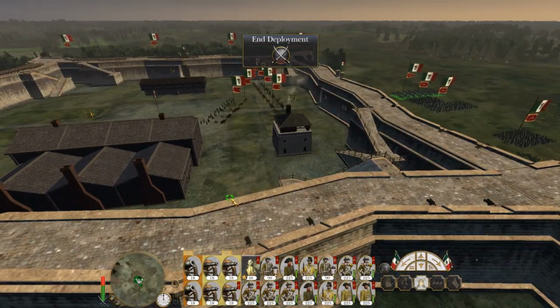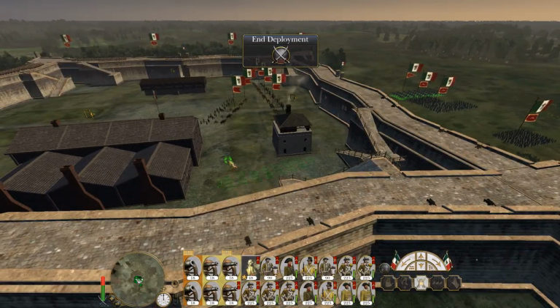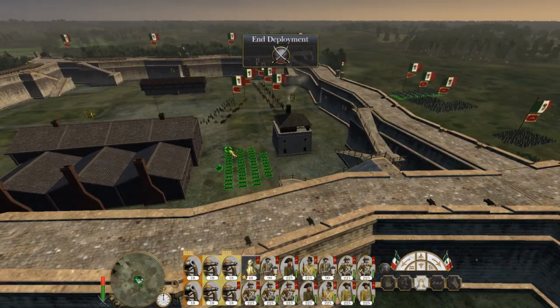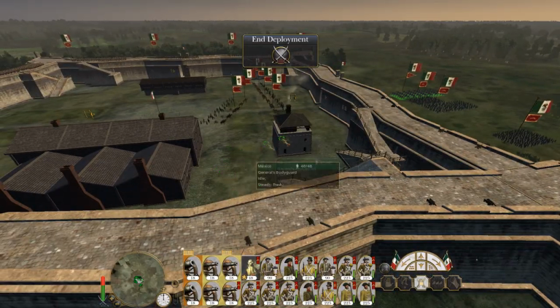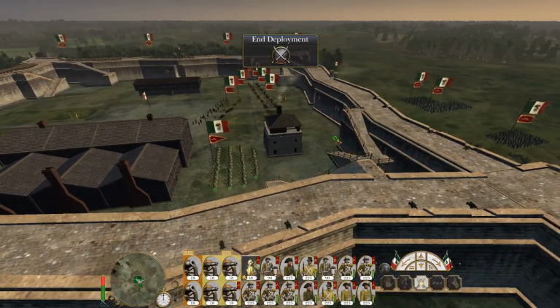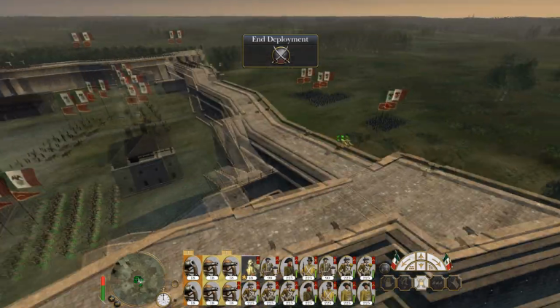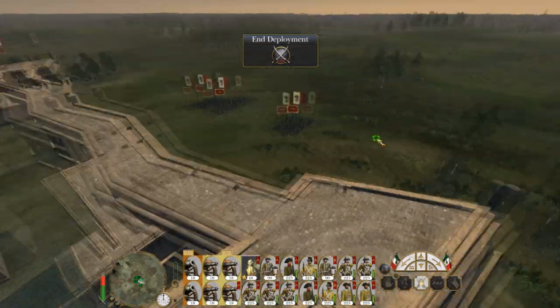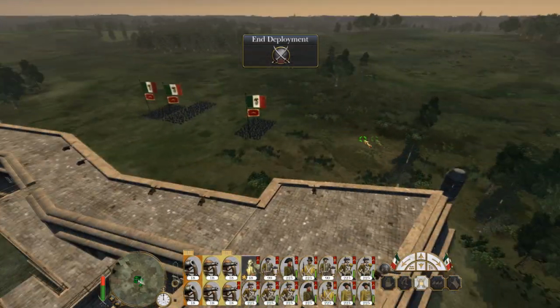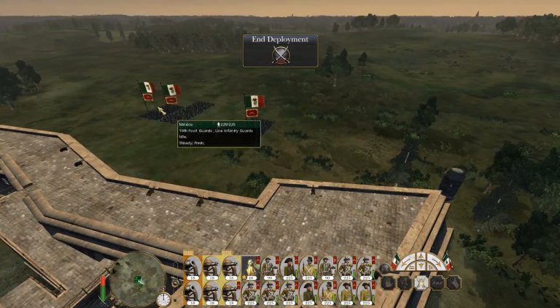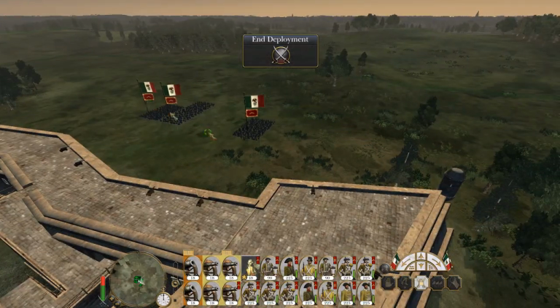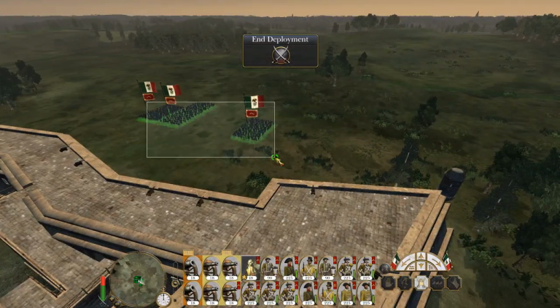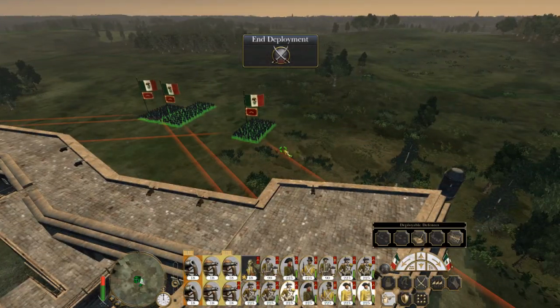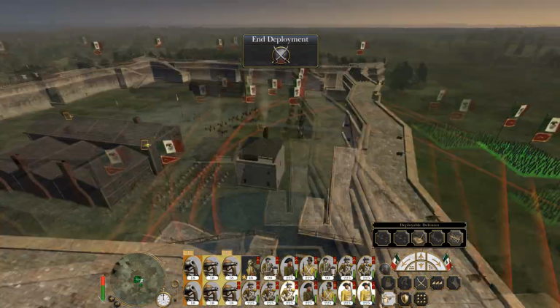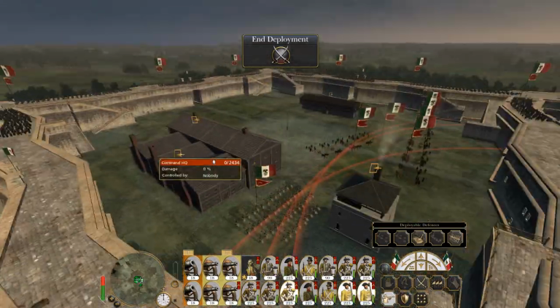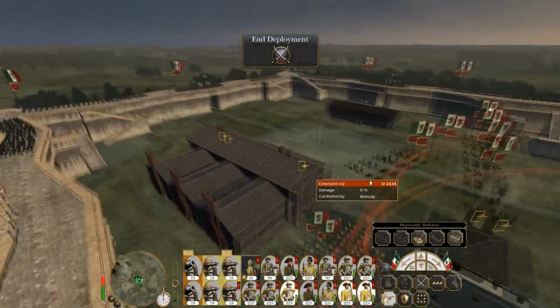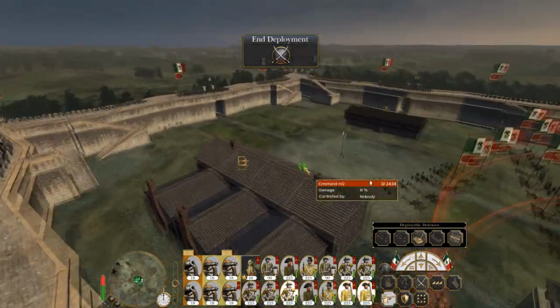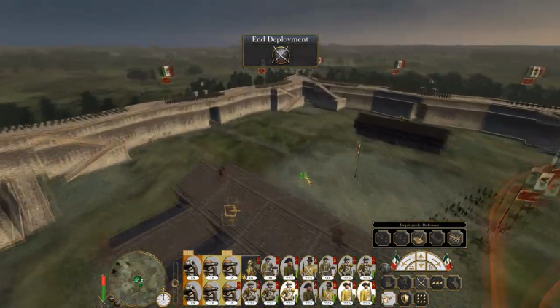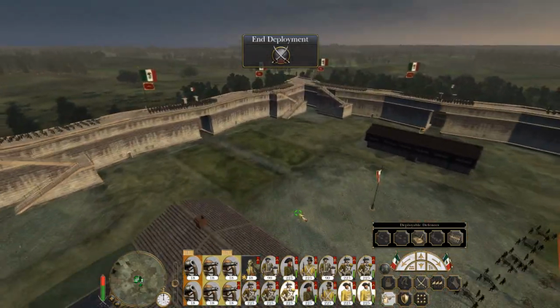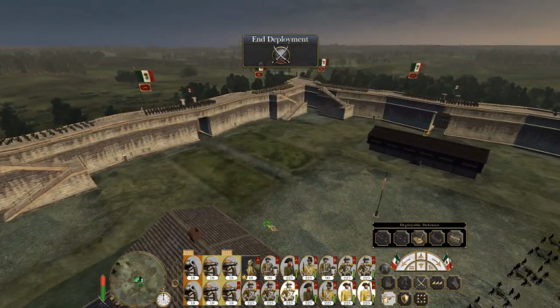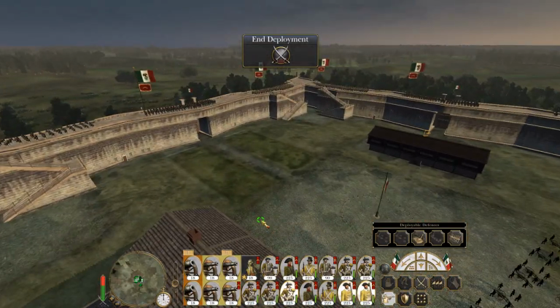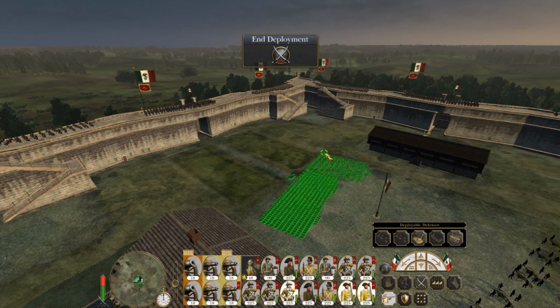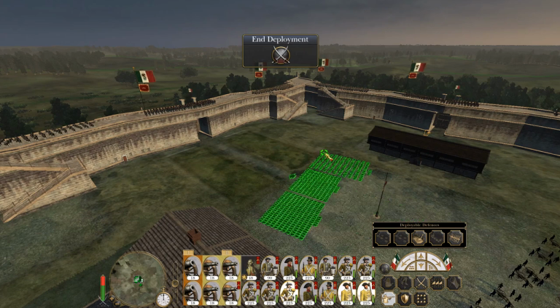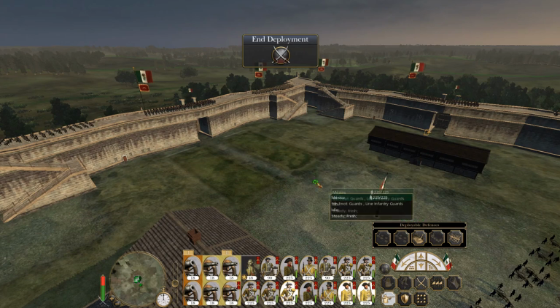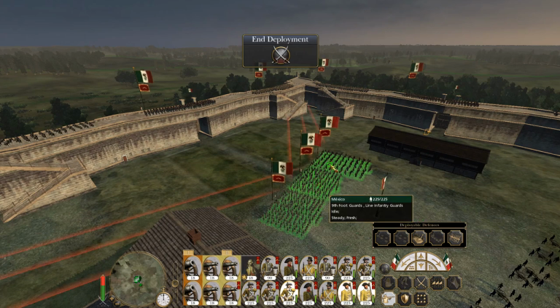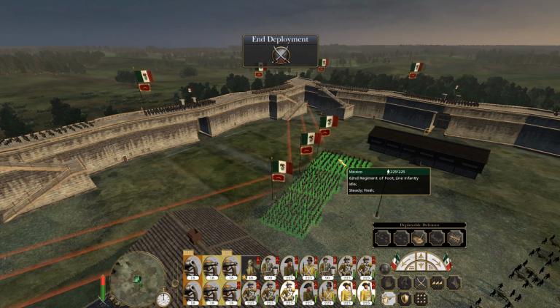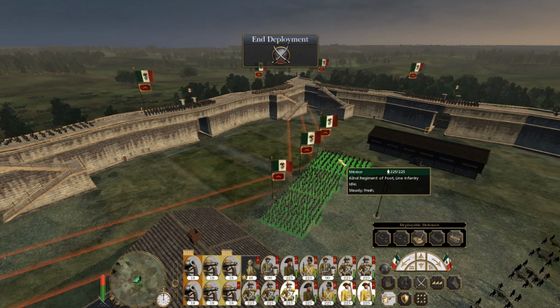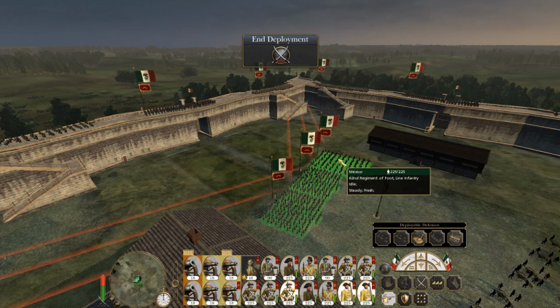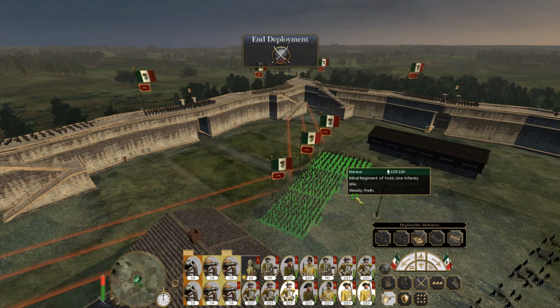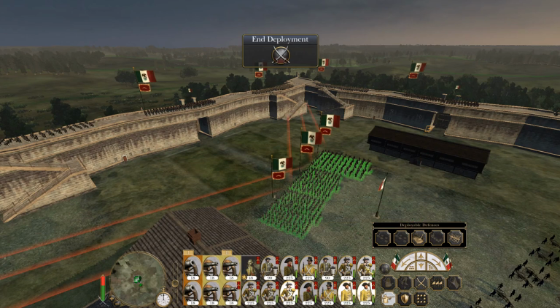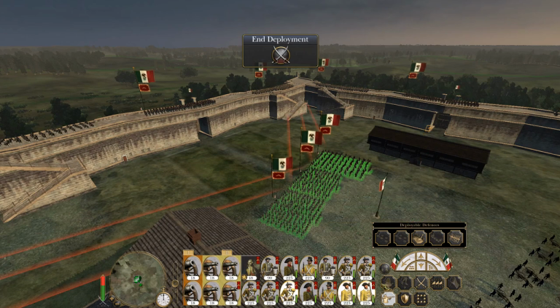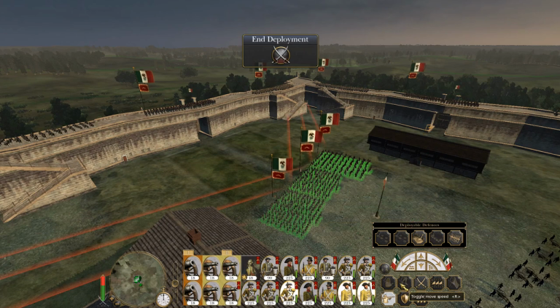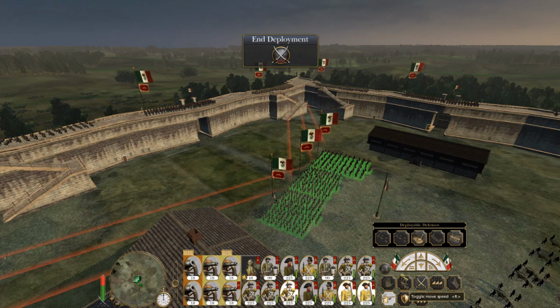Keep my general in the centre. And then I've got two units of guards and a unit of Marines. That is regular line.